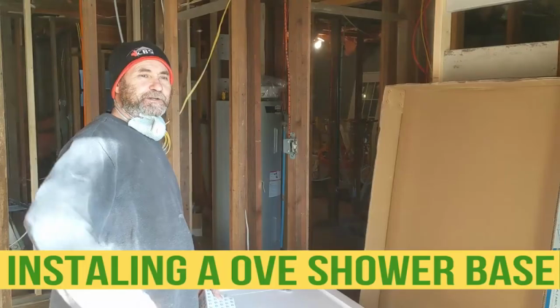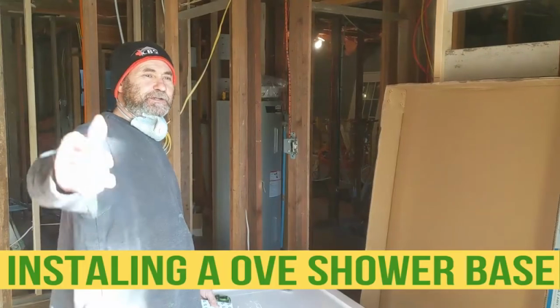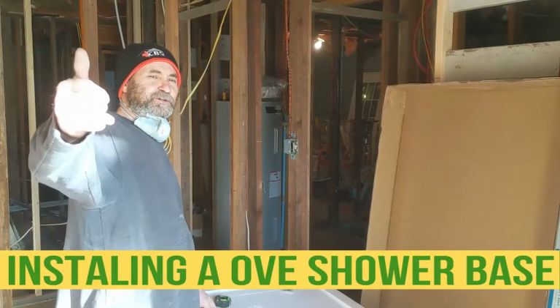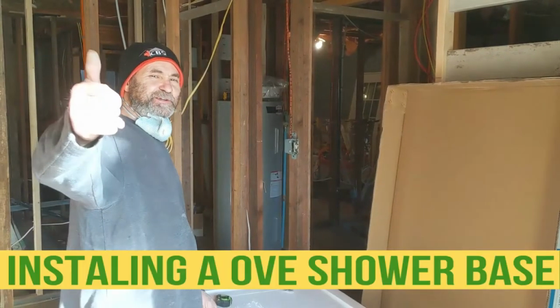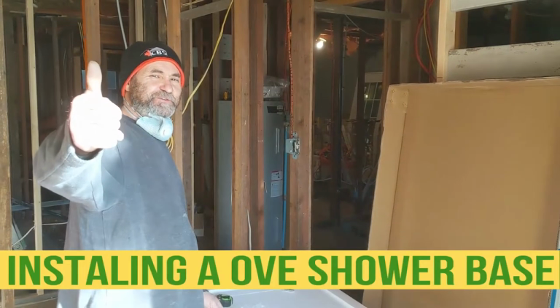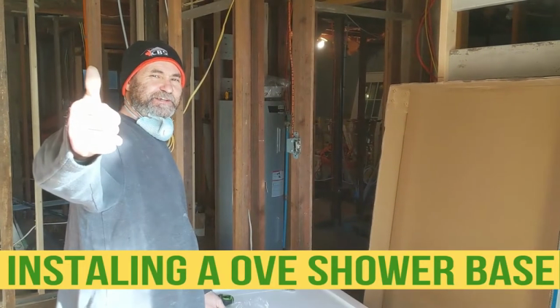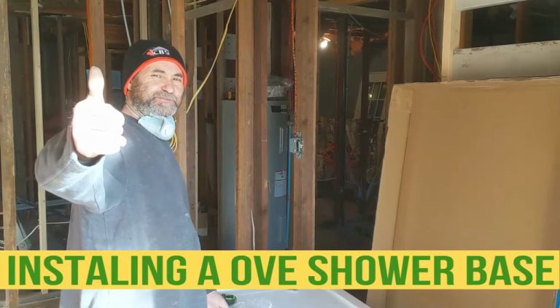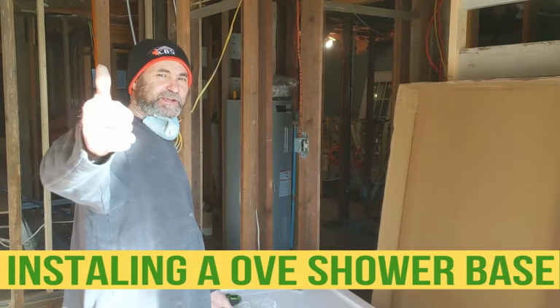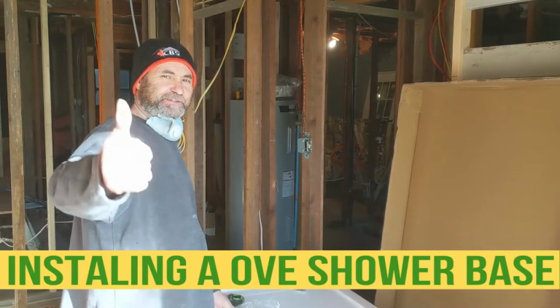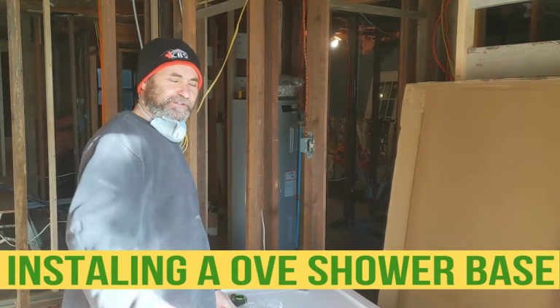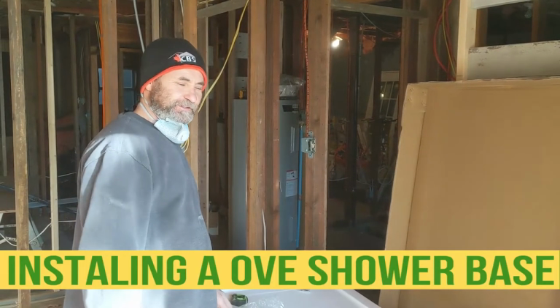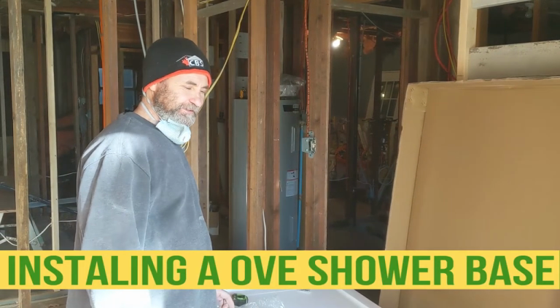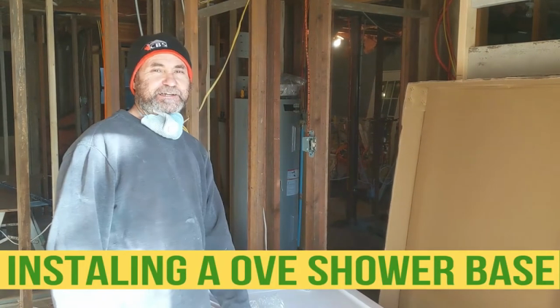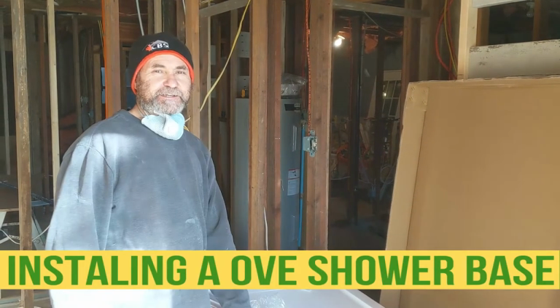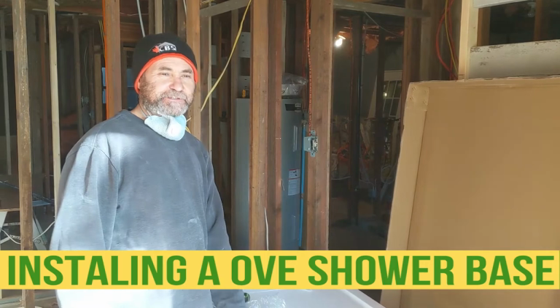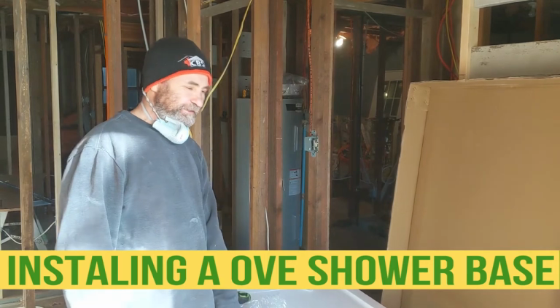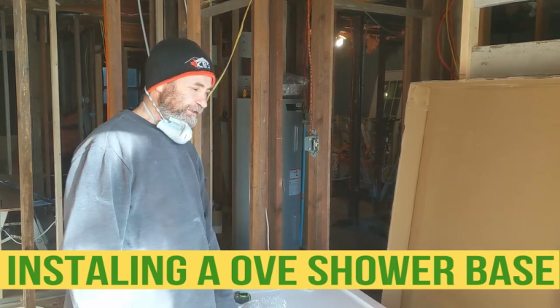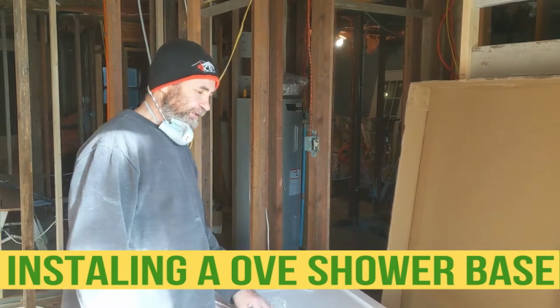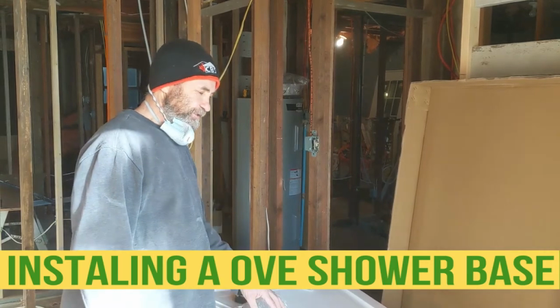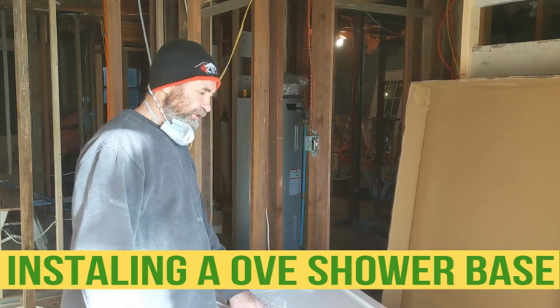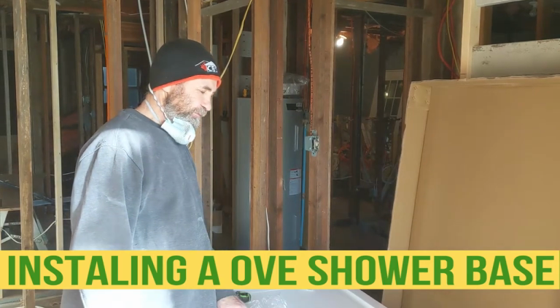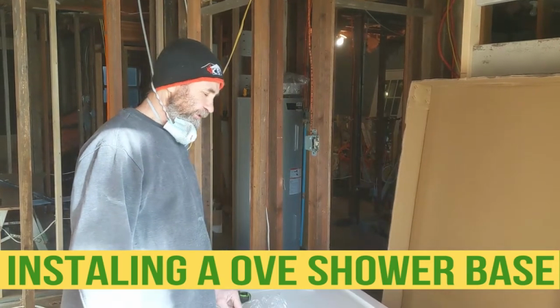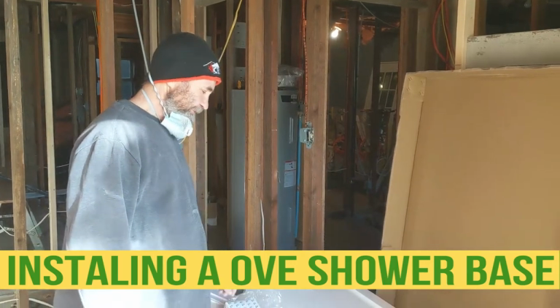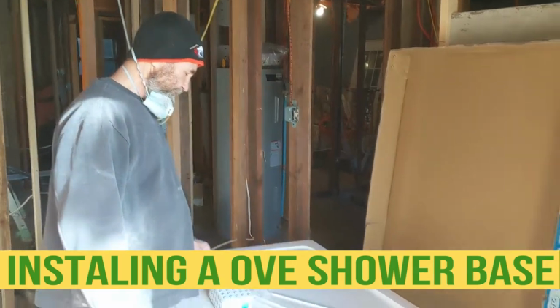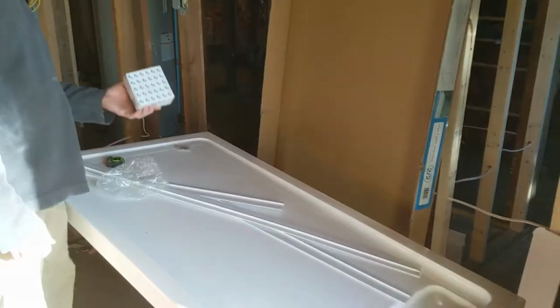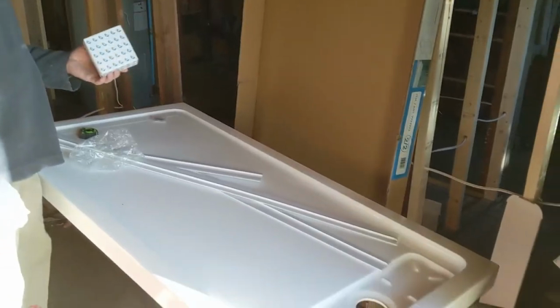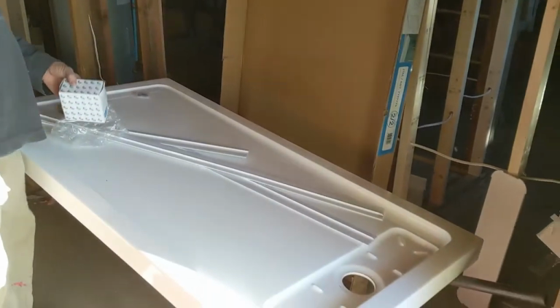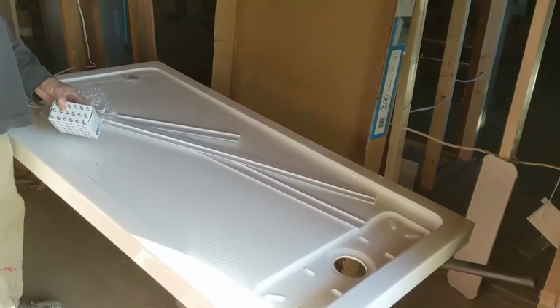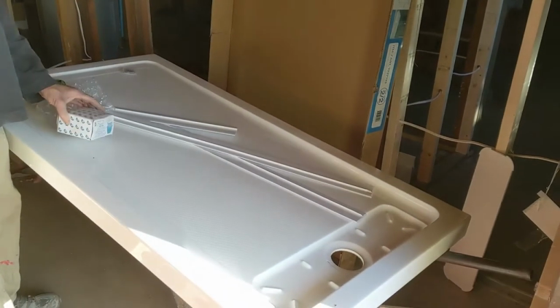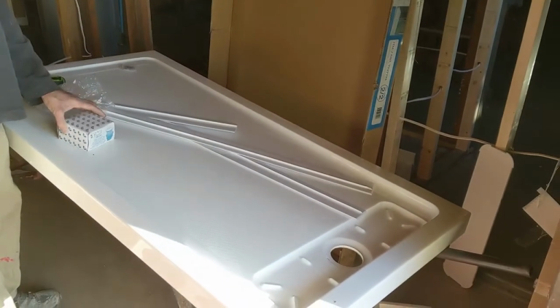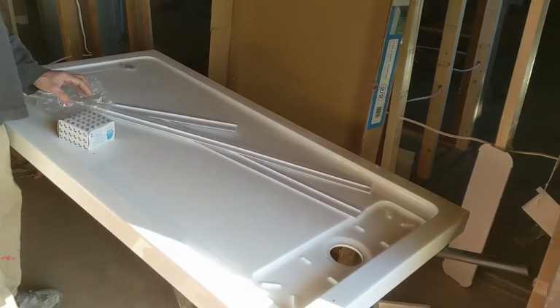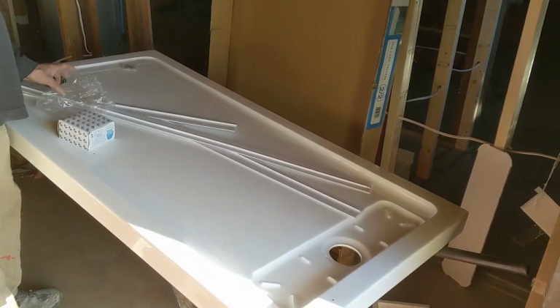Hello my friends, Bayan here. Another day, another shower base. This one is a little bit different.